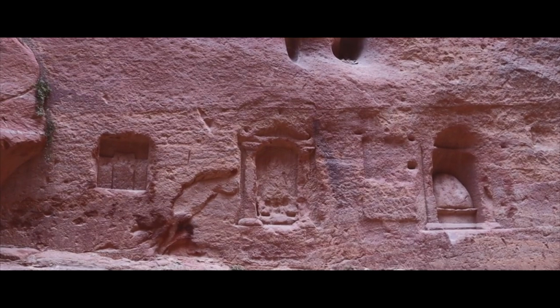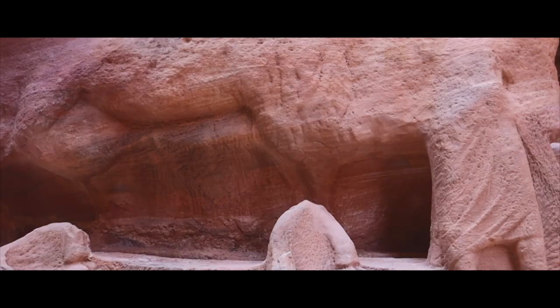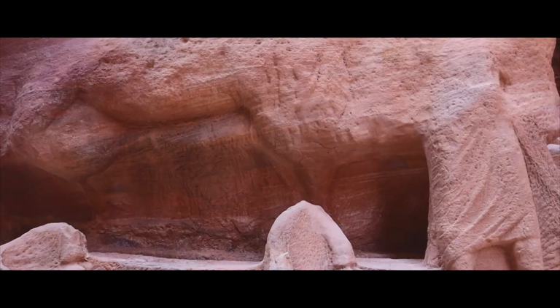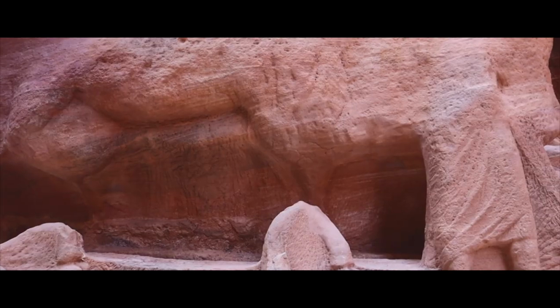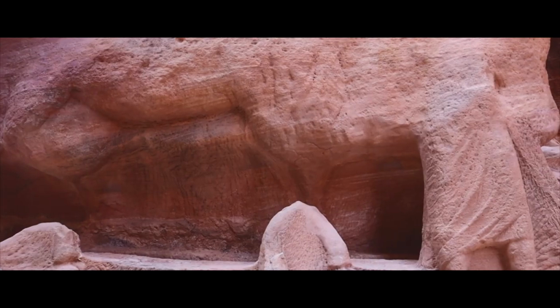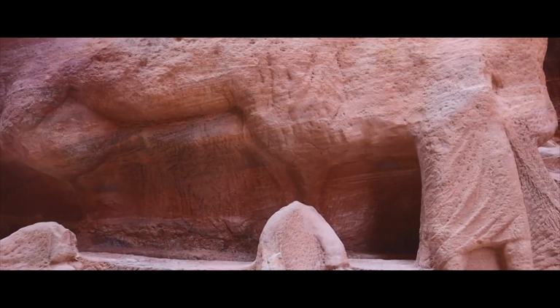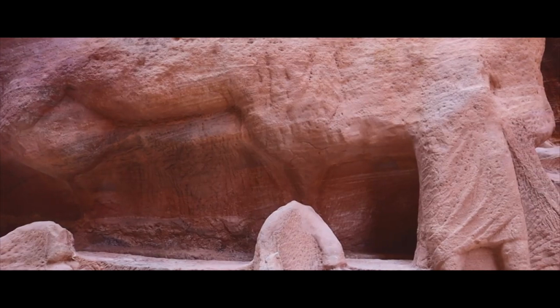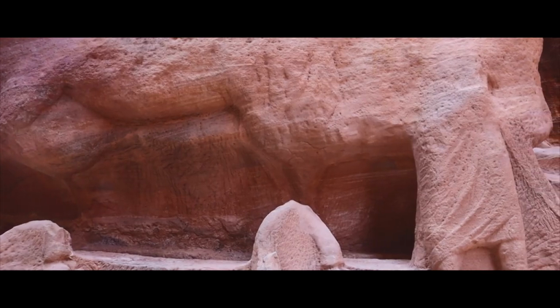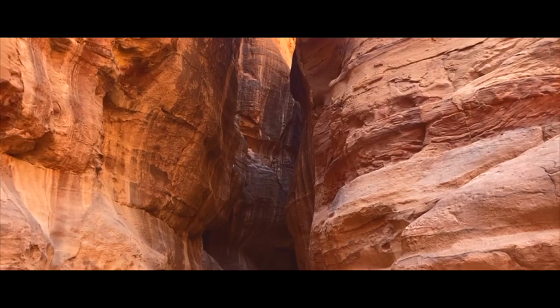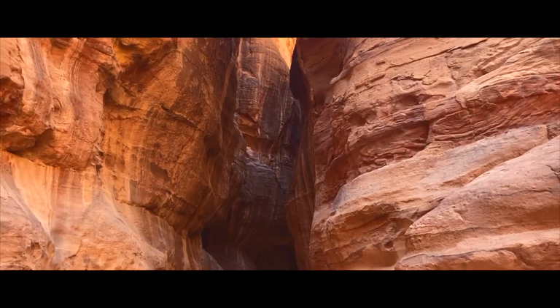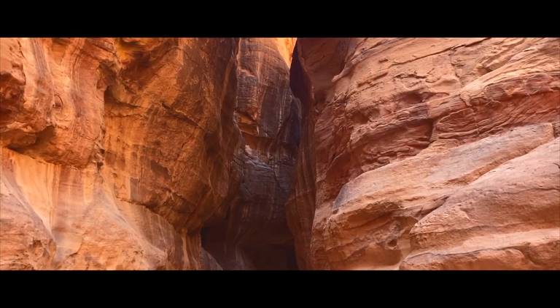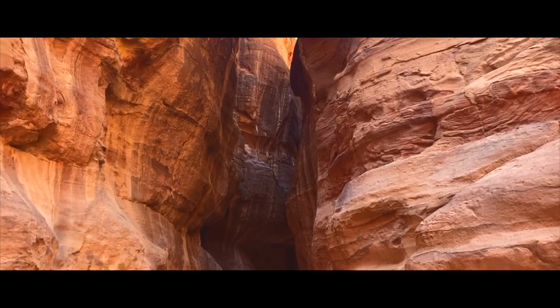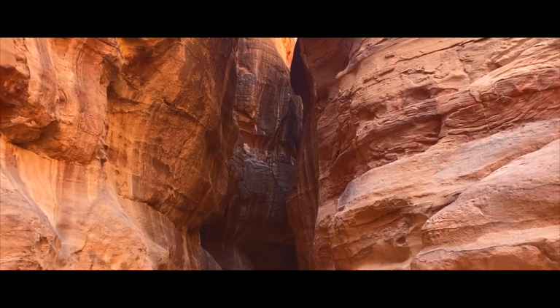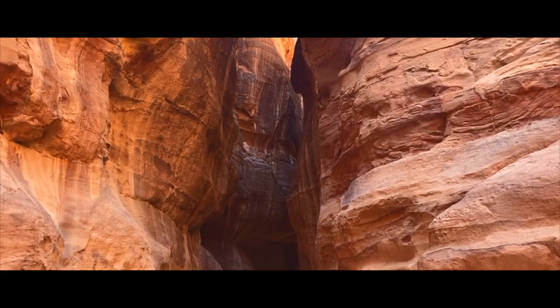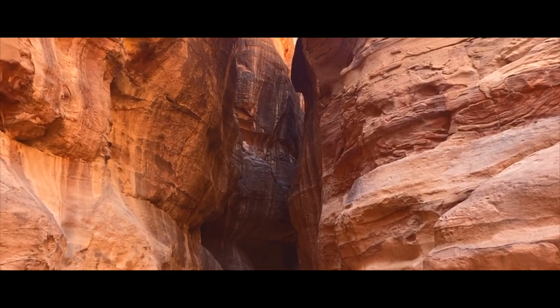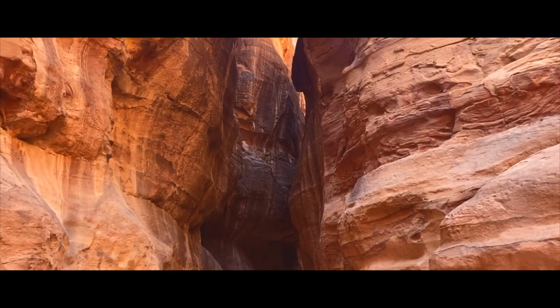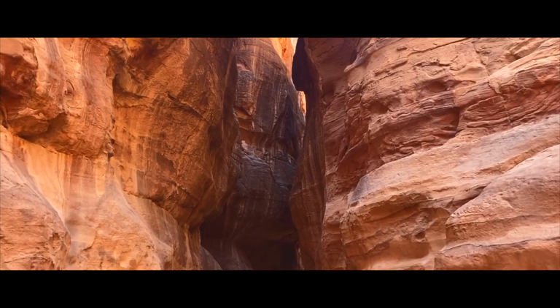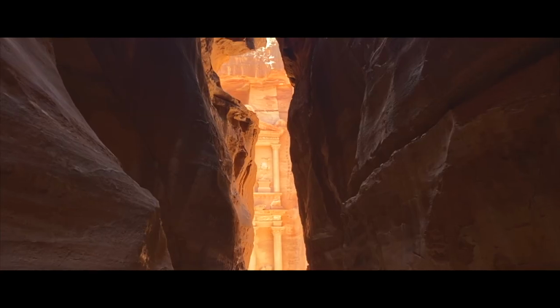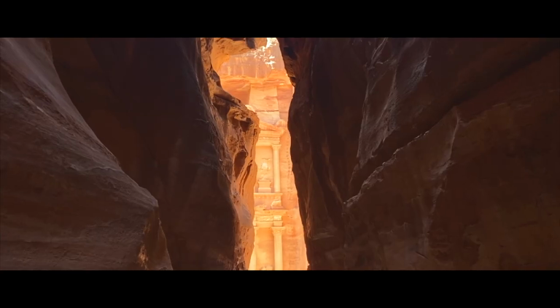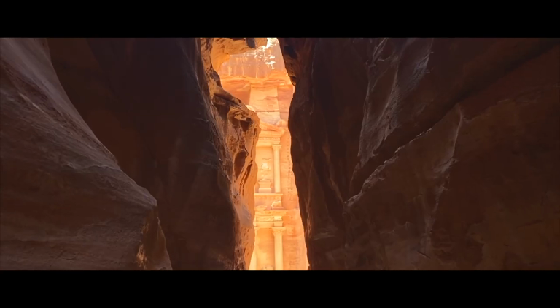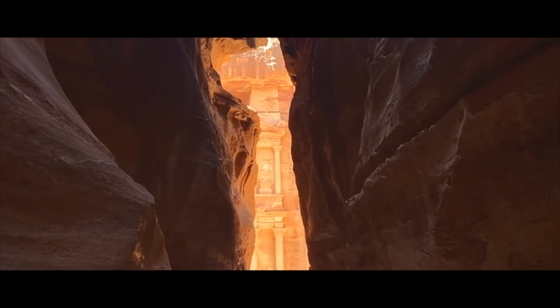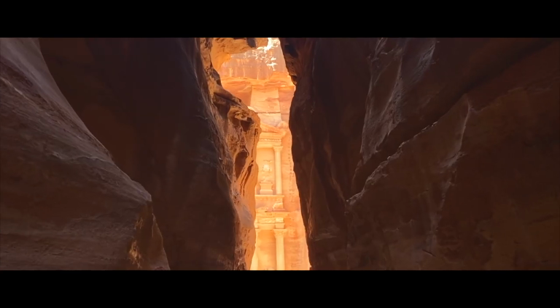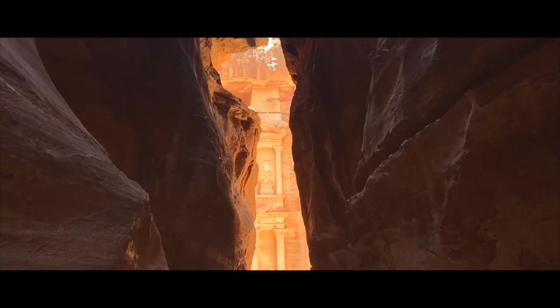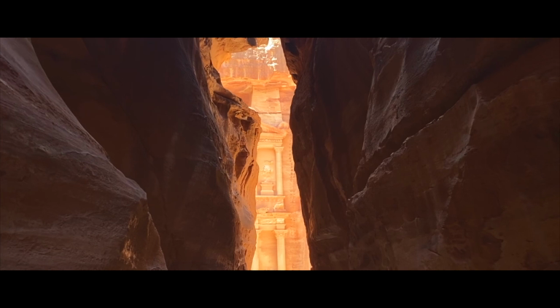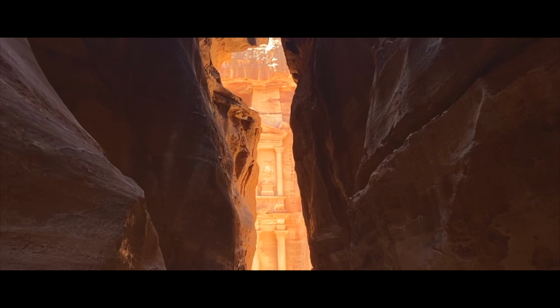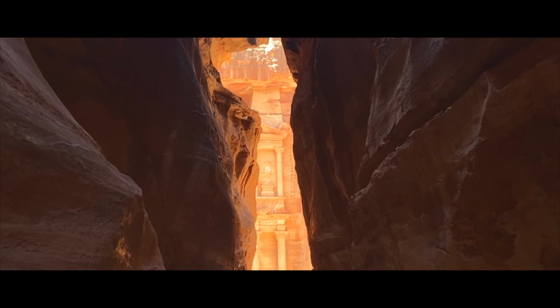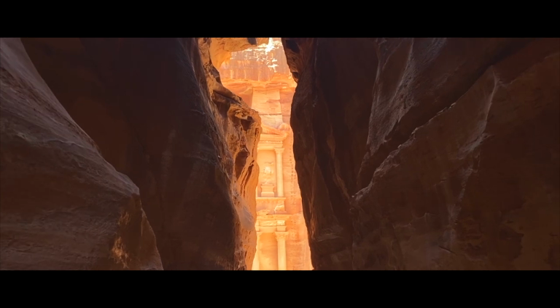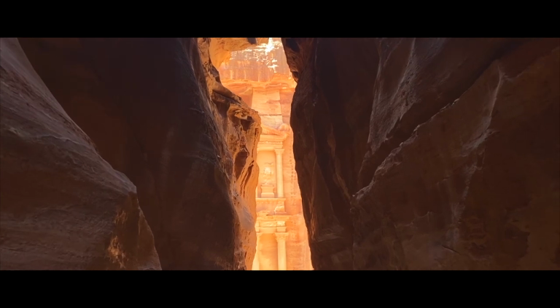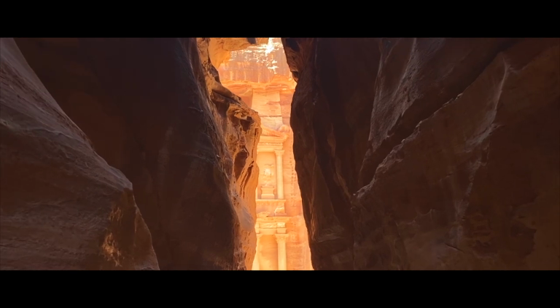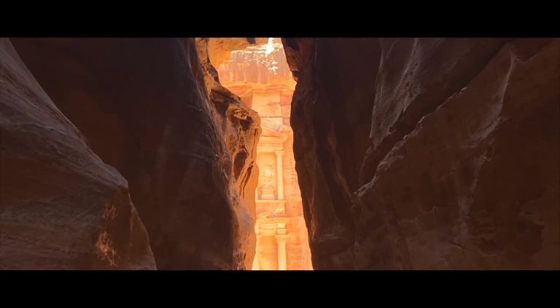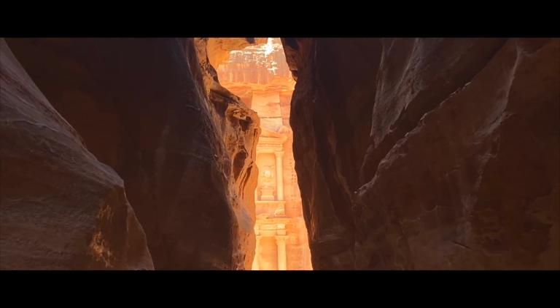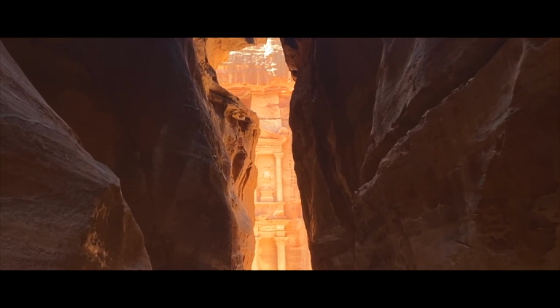As we neared the end of the Siq, the magnificent façade of the Treasury began appearing between the rocks.